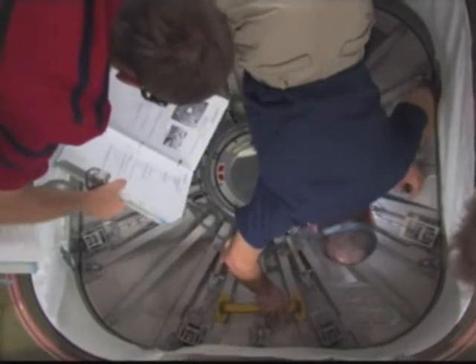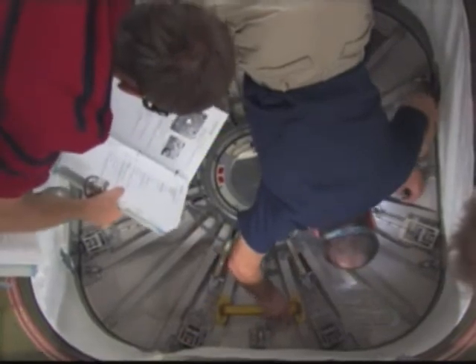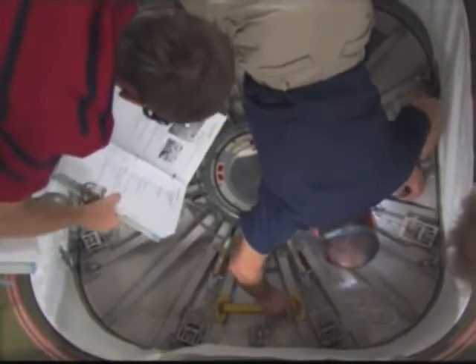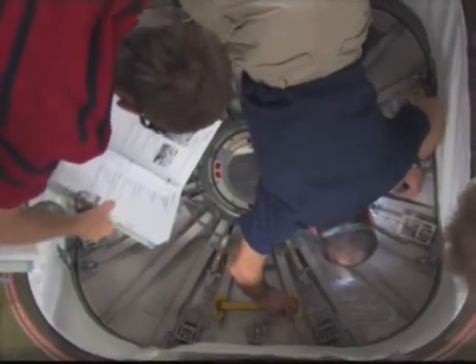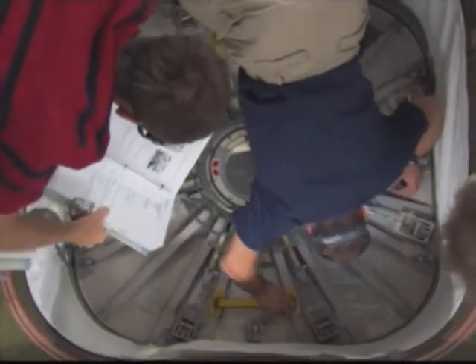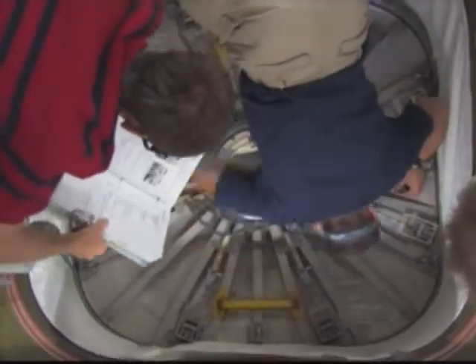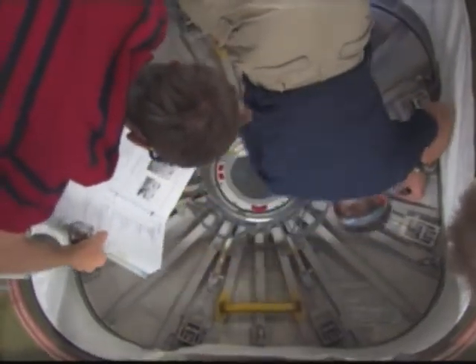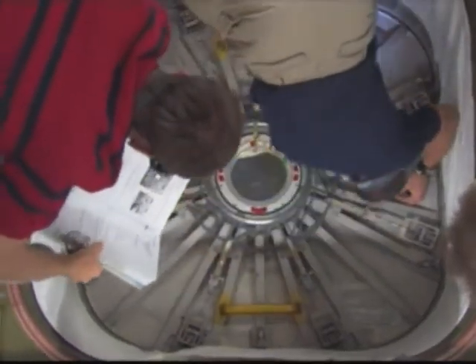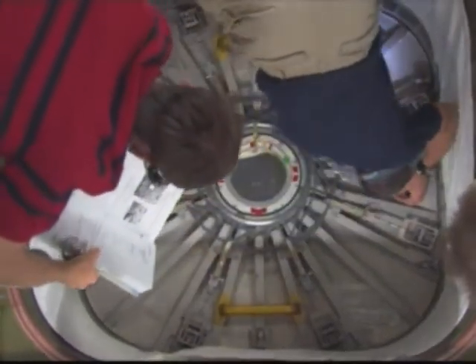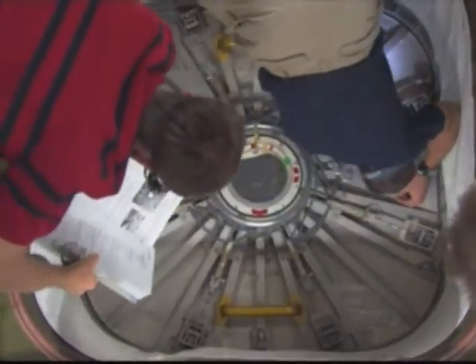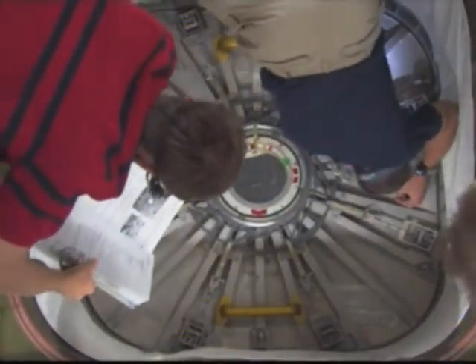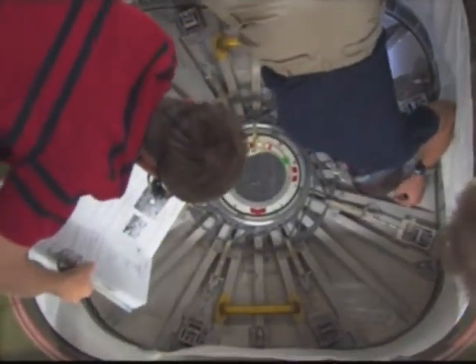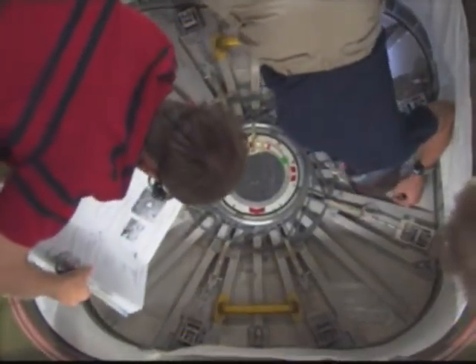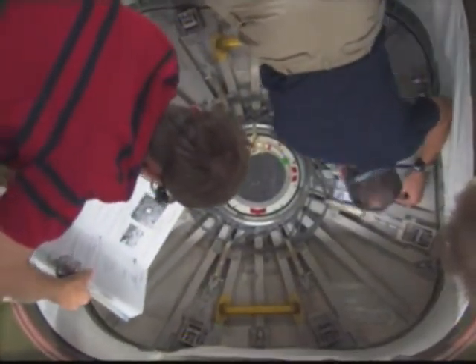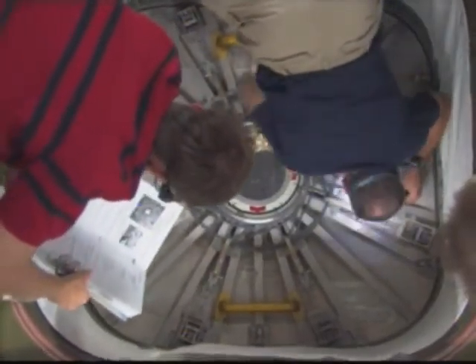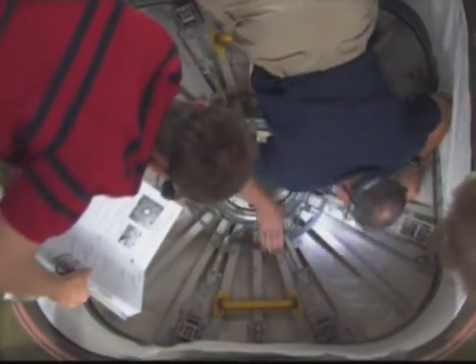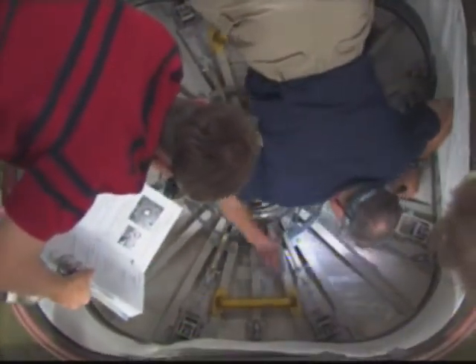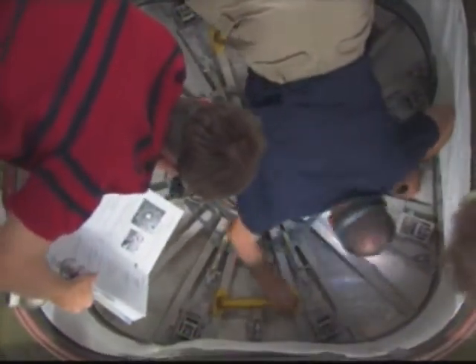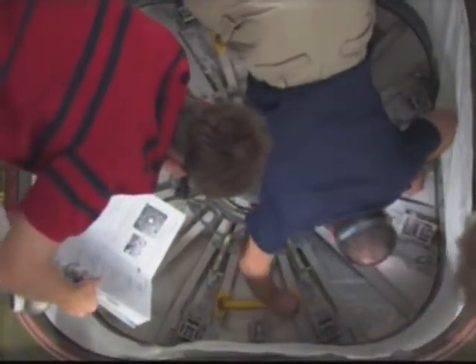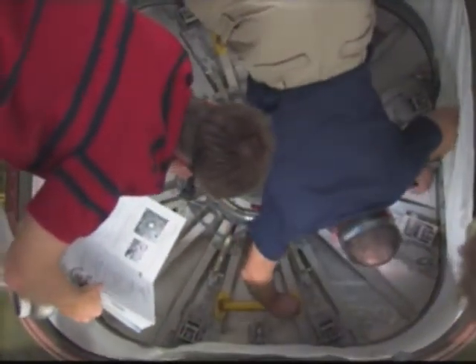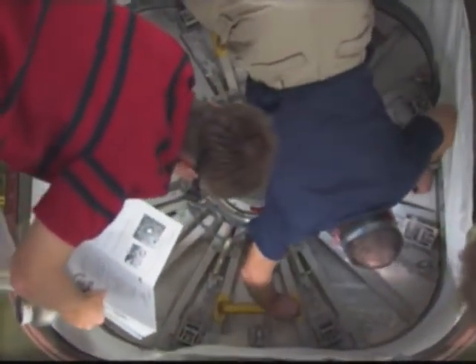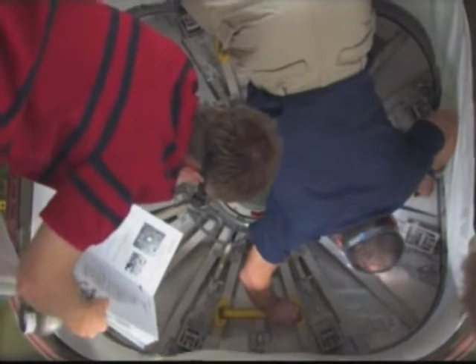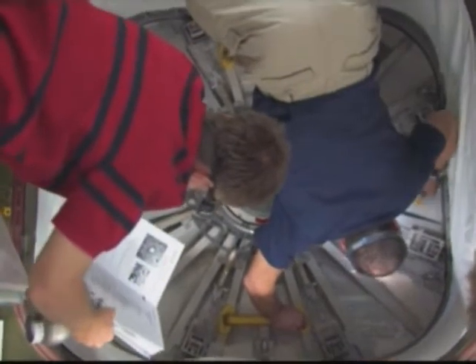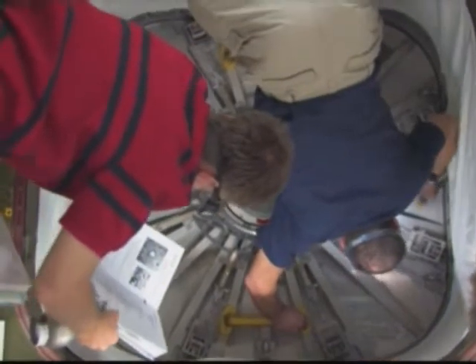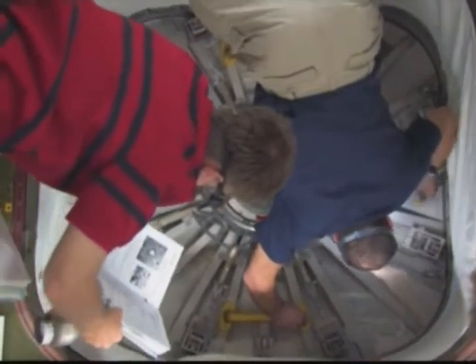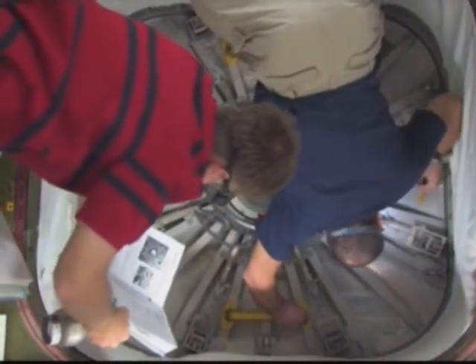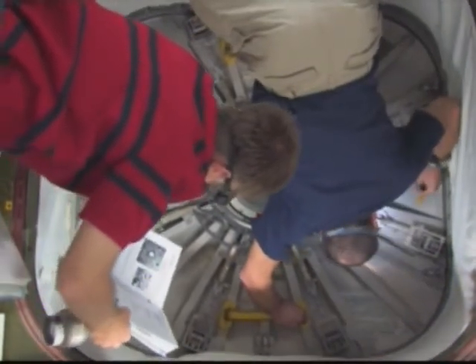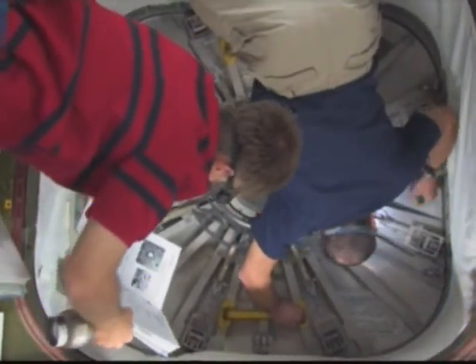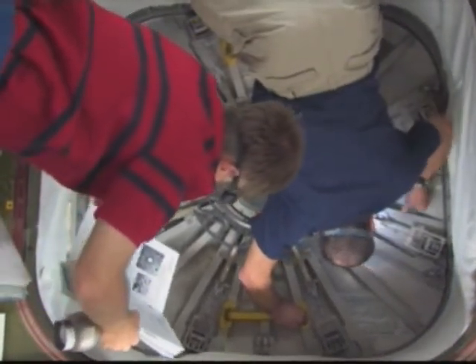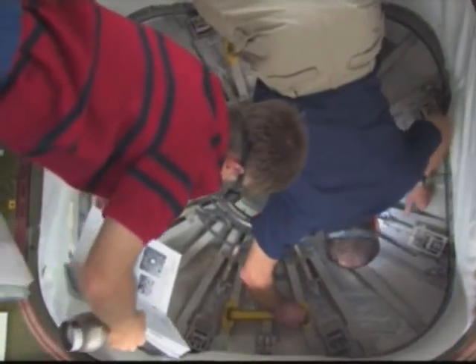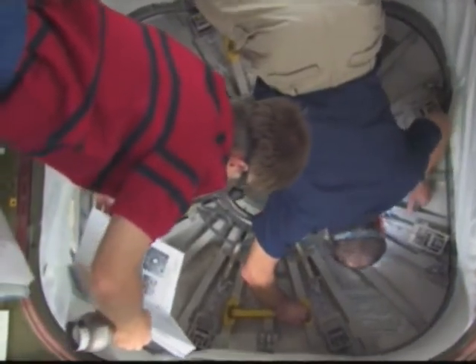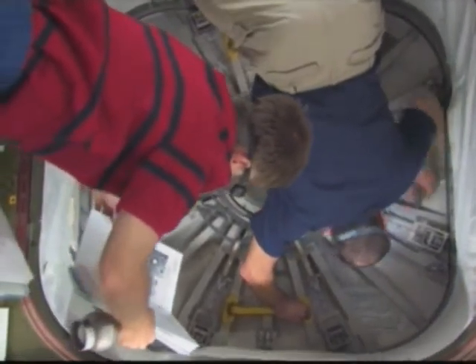Check the MPEV closed. MPEV is closed. All right, visually inspecting the protonization. I'm going to stow the handle.